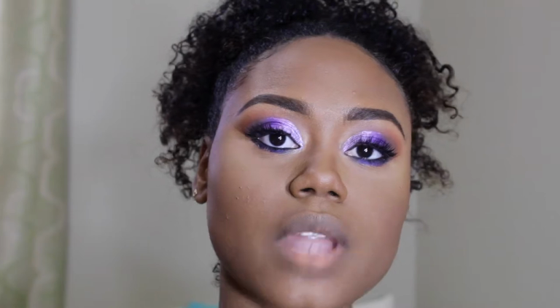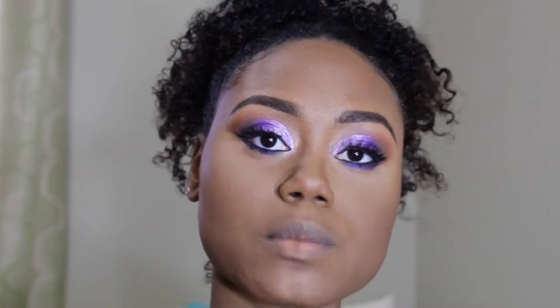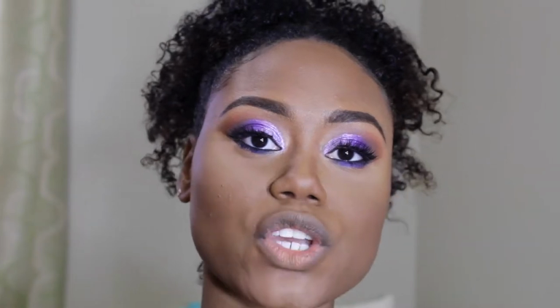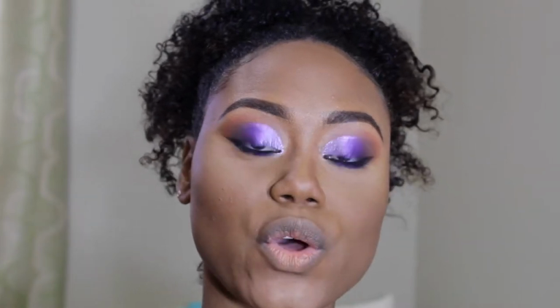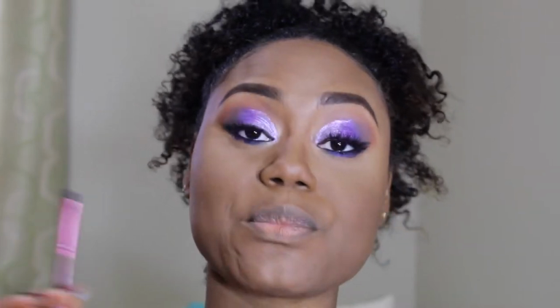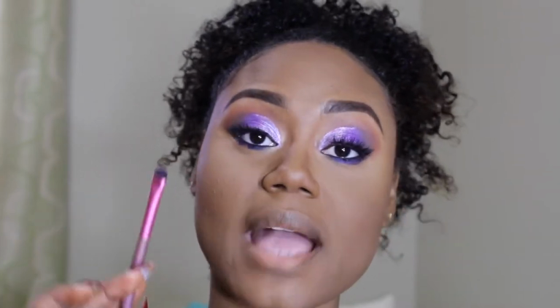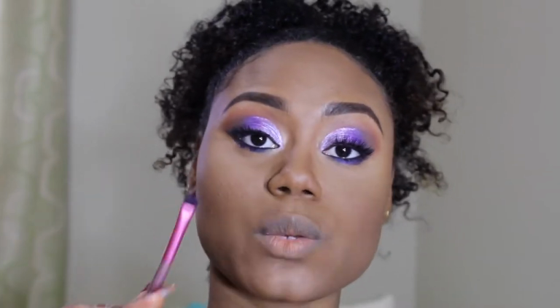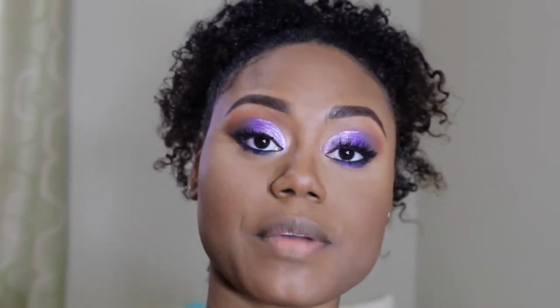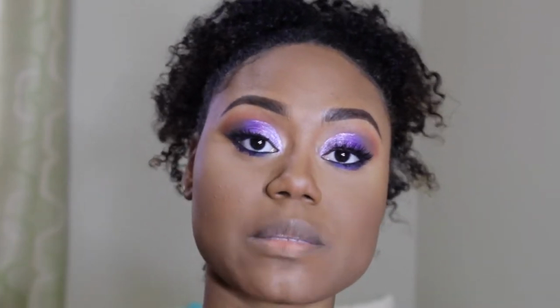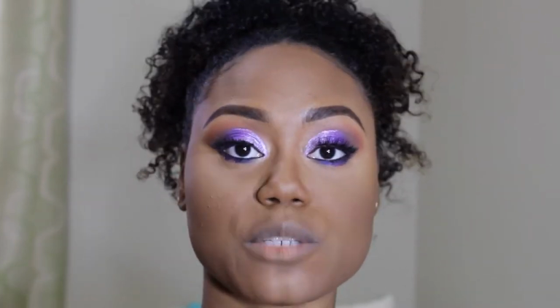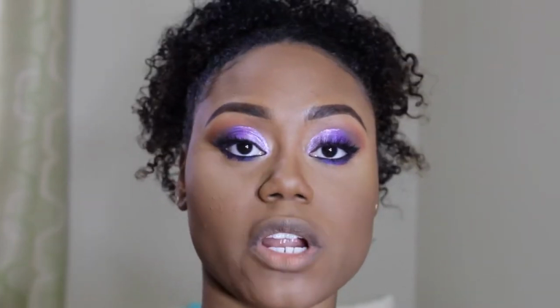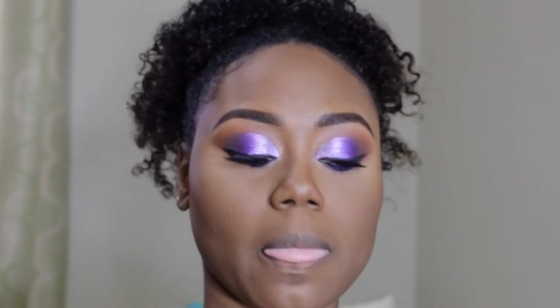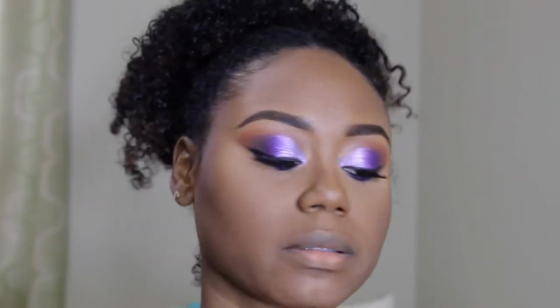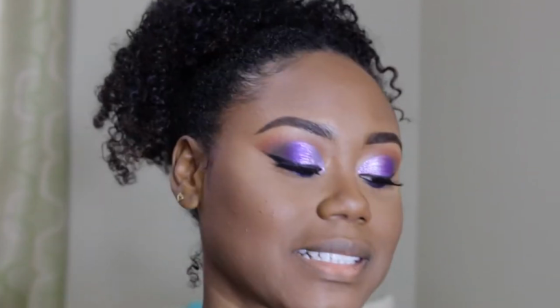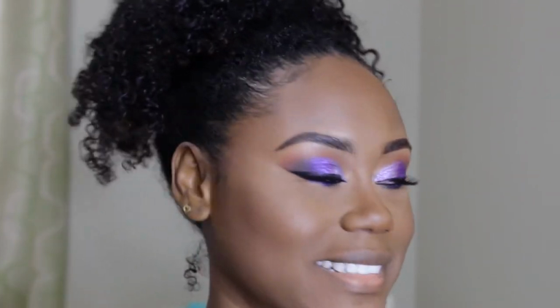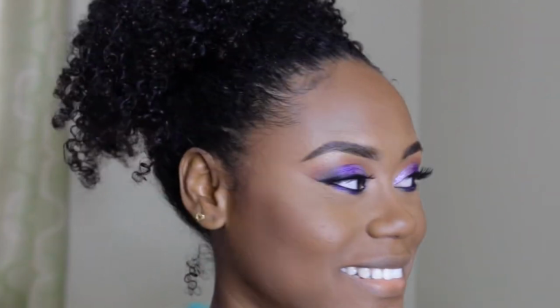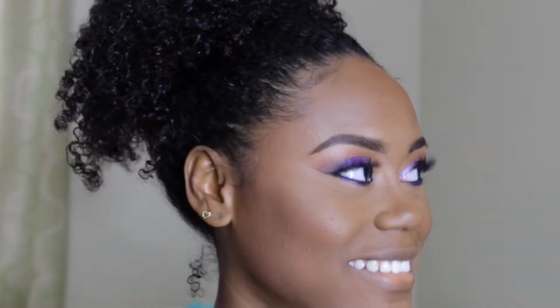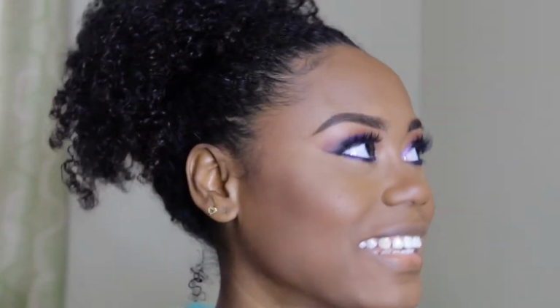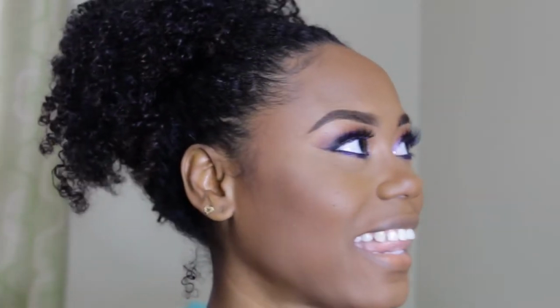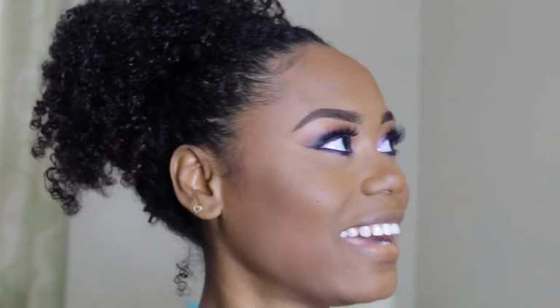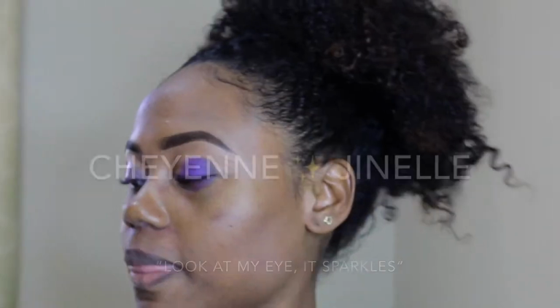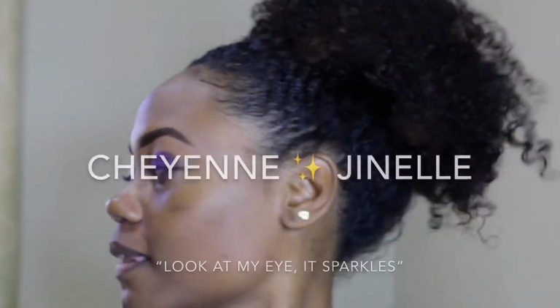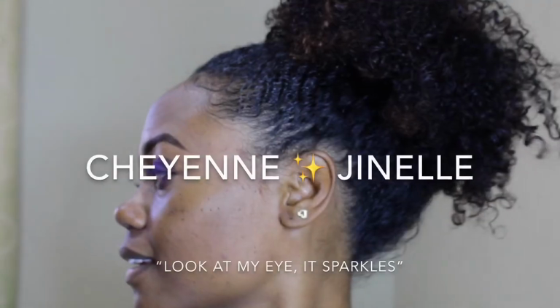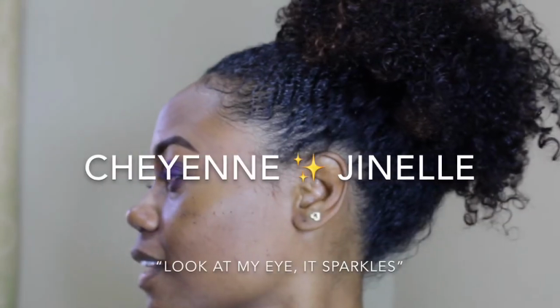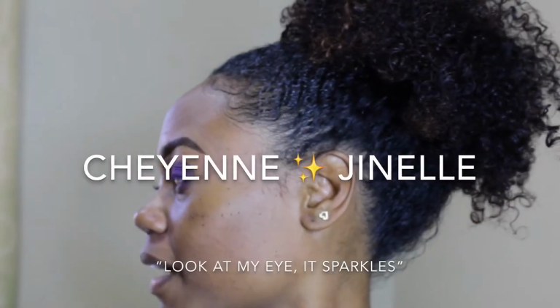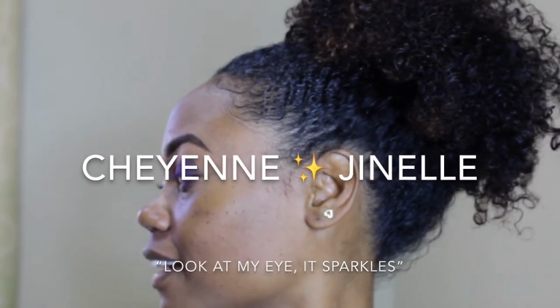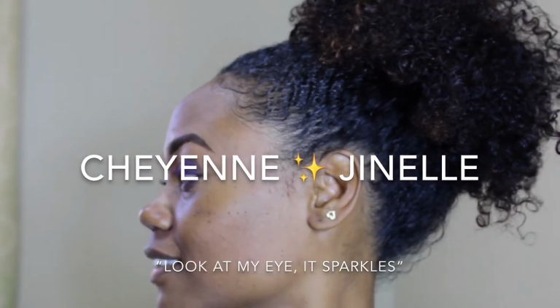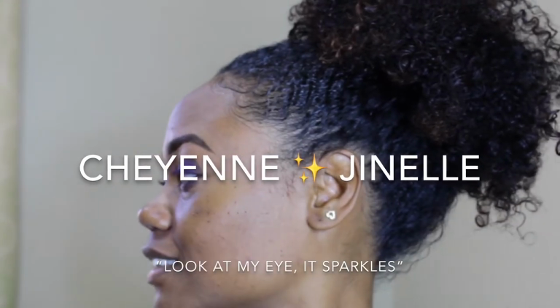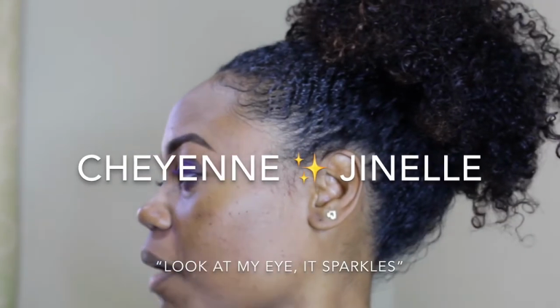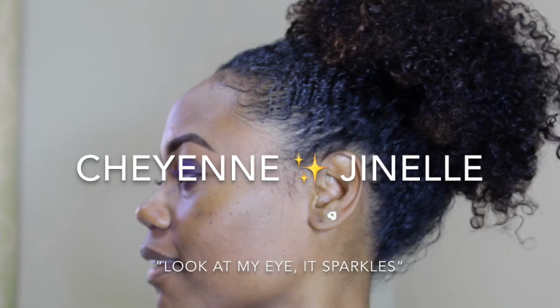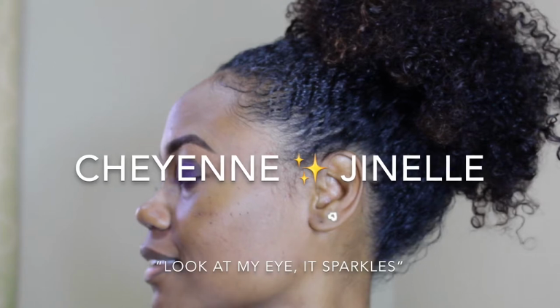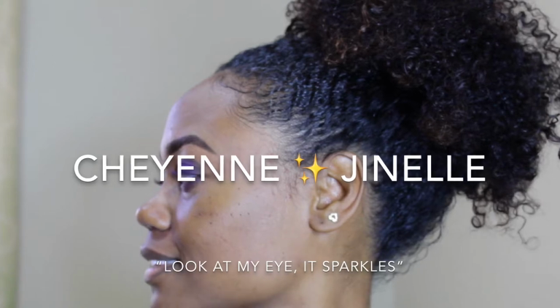Now I'm just going to go back in with my smudge brush. Look at my eye — it sparkles.